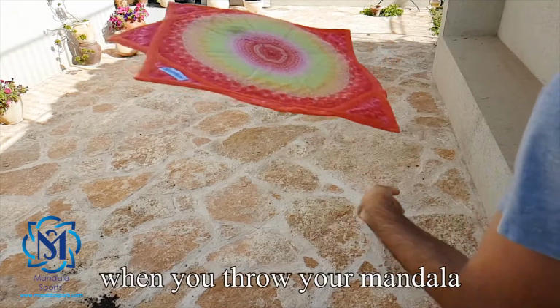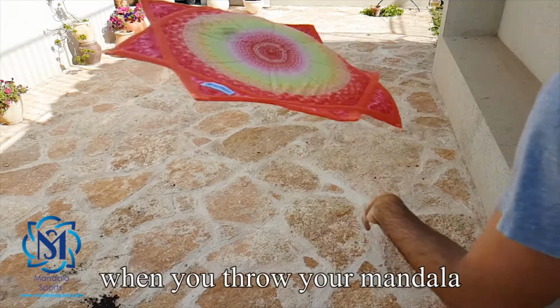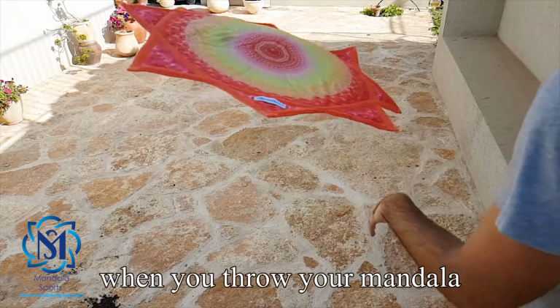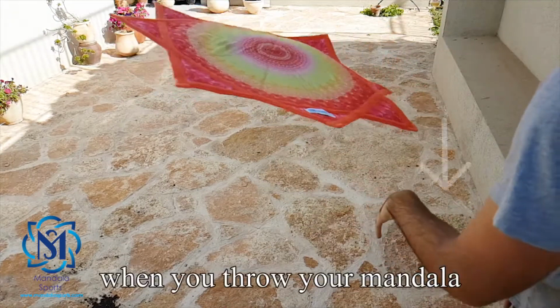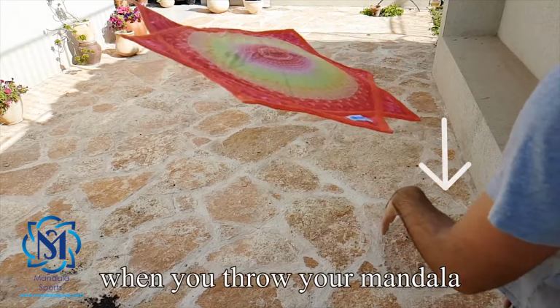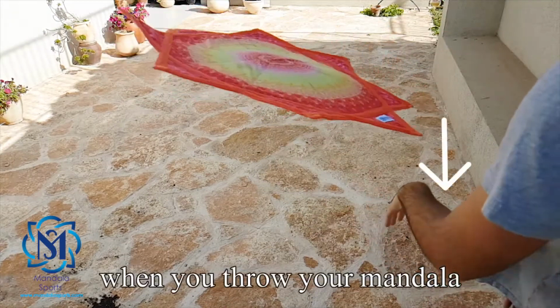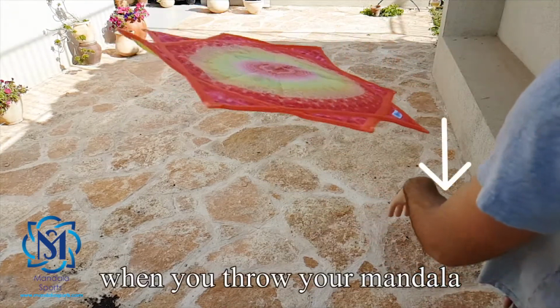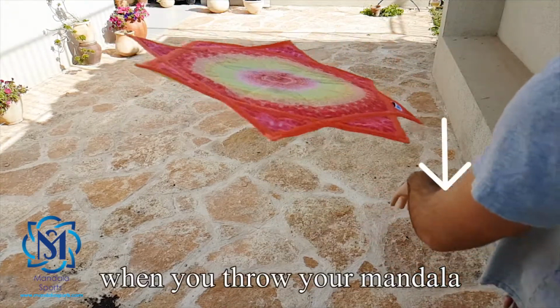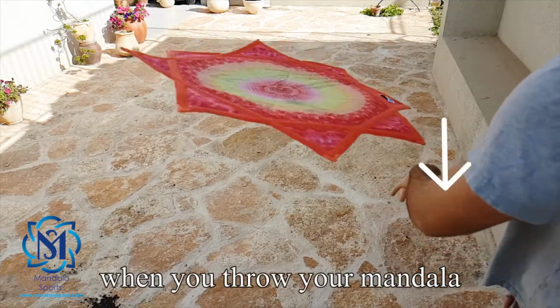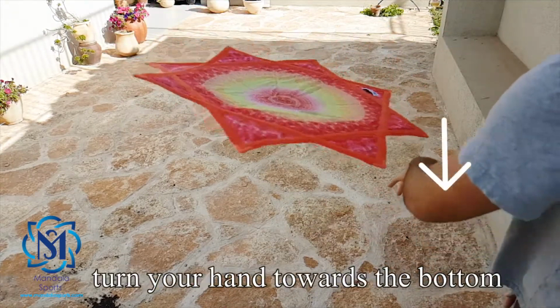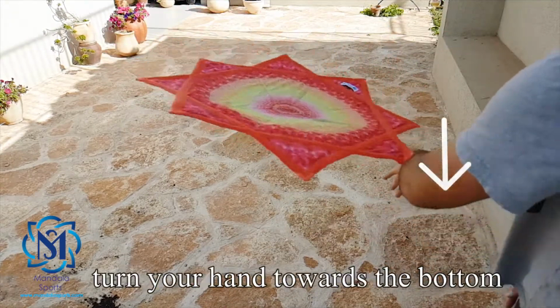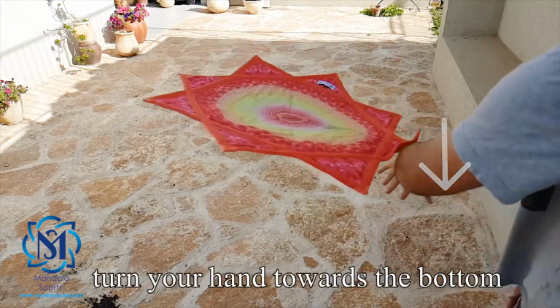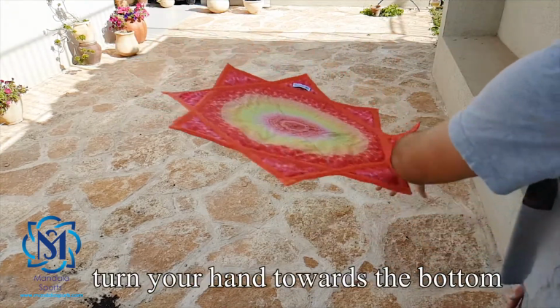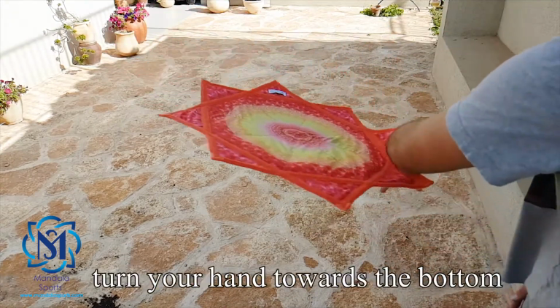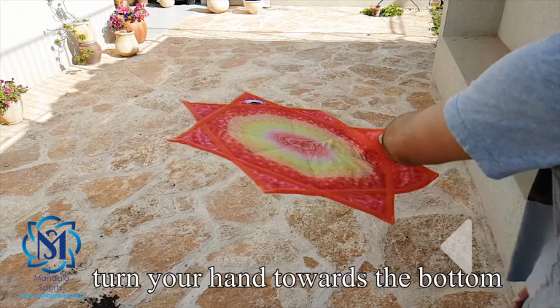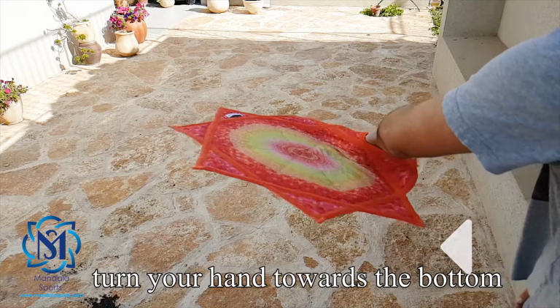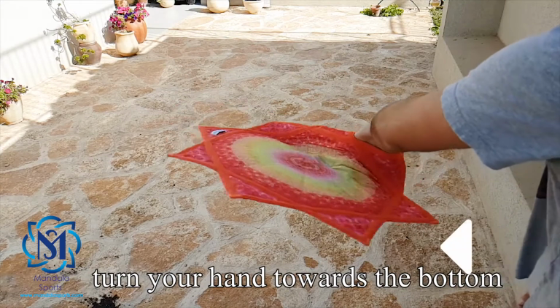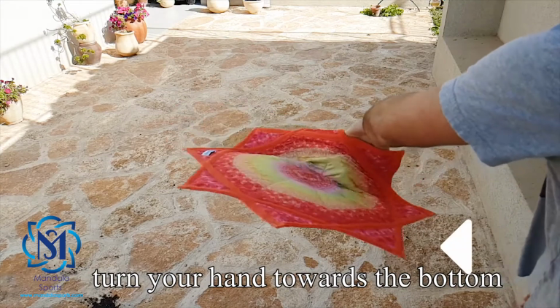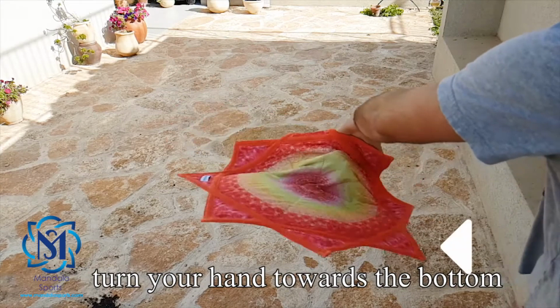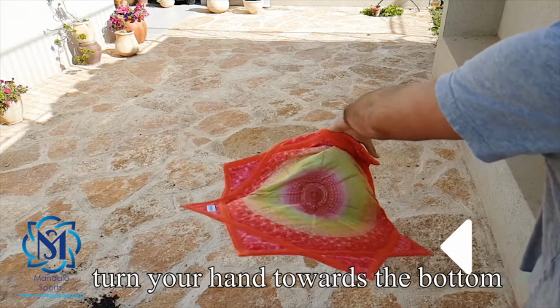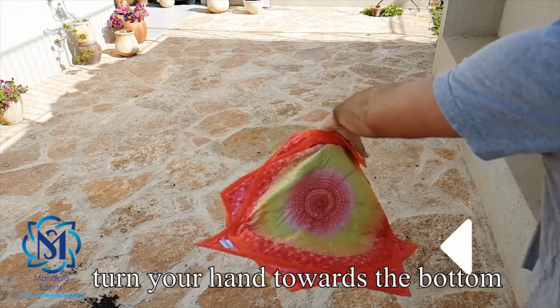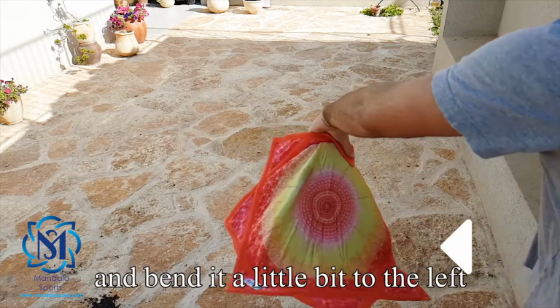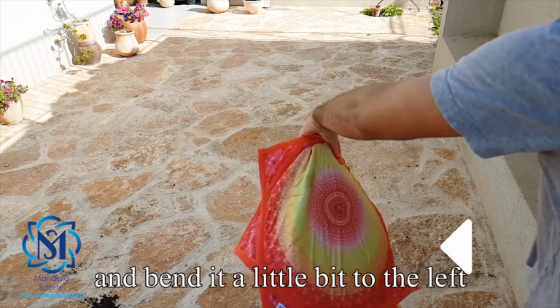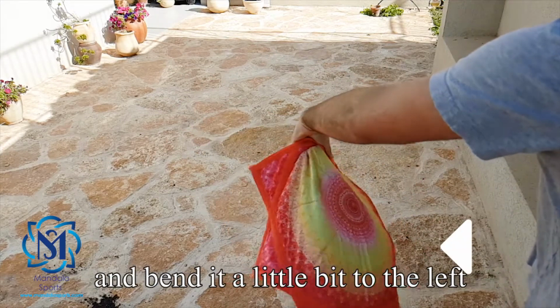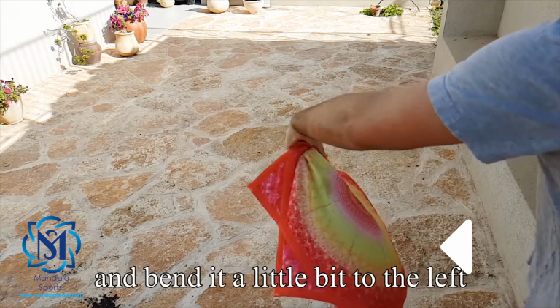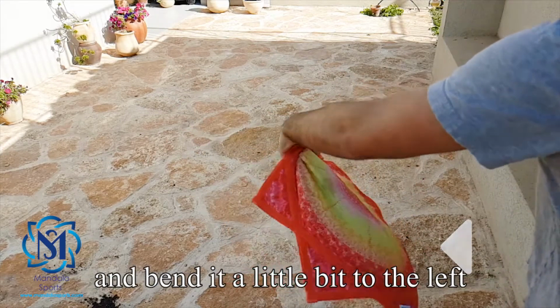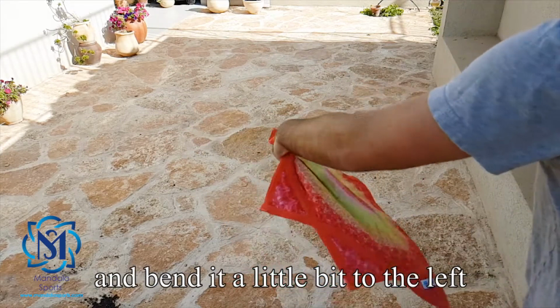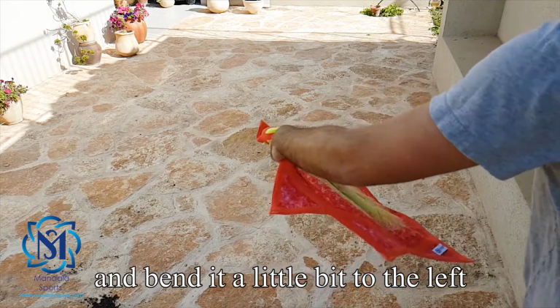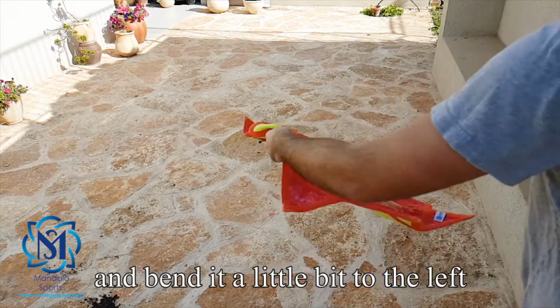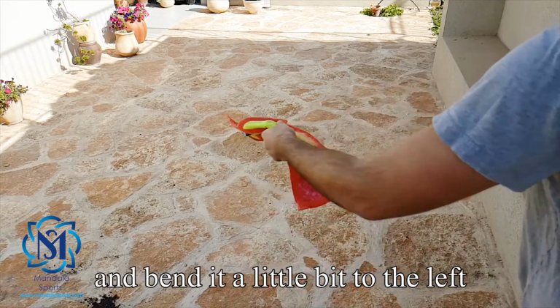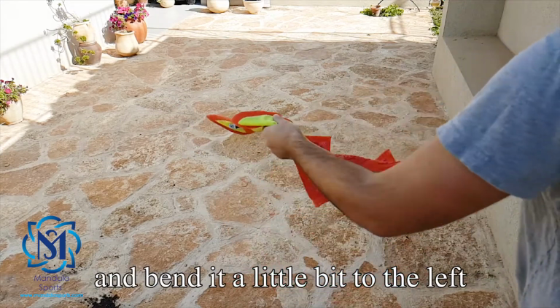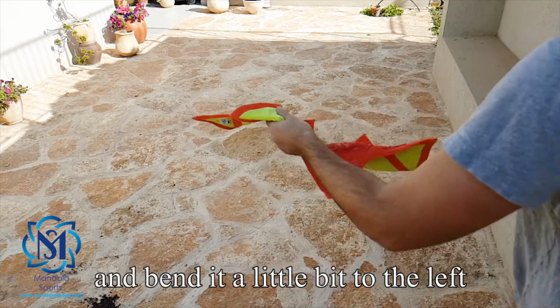When you throw your mandala, turn your hand towards the bottom and bend it a little bit to the left.